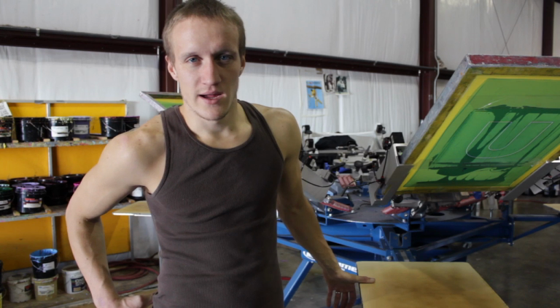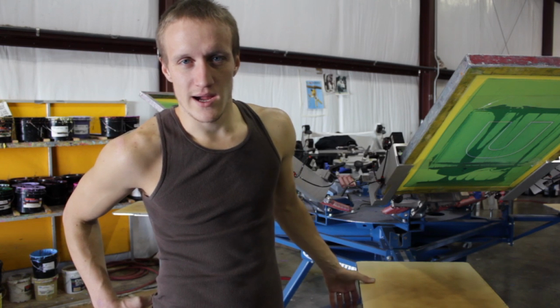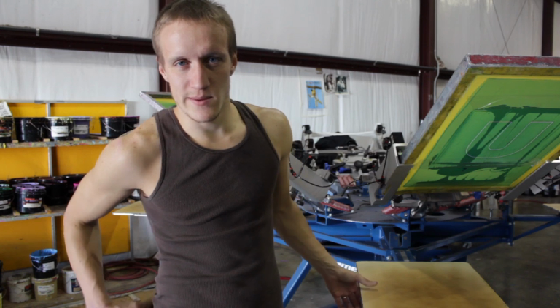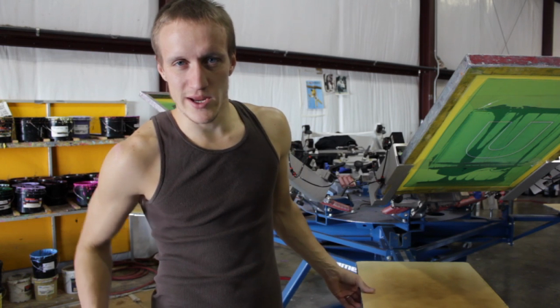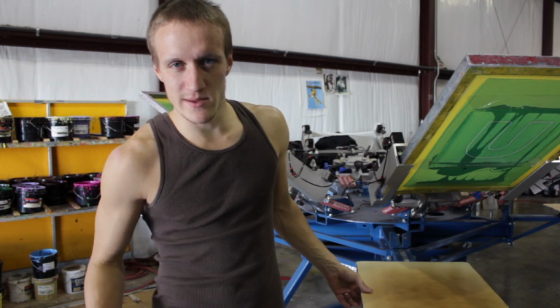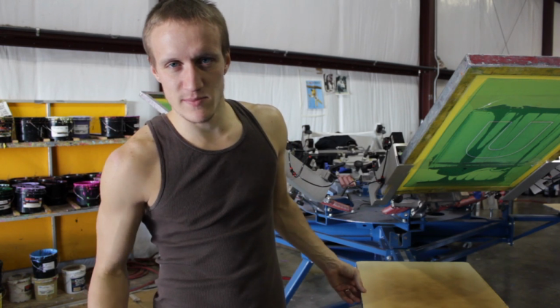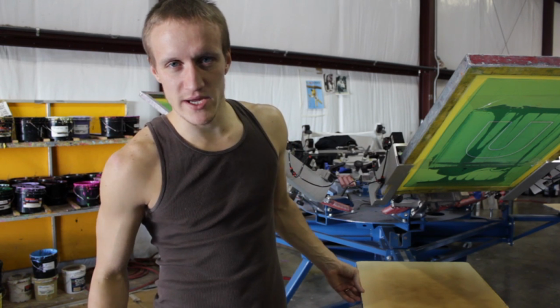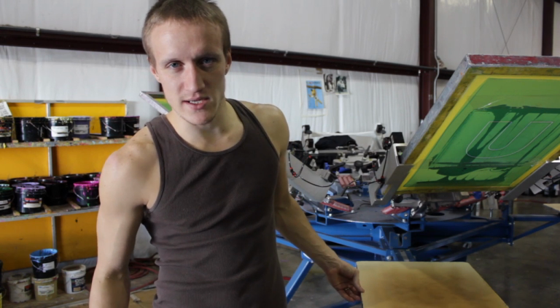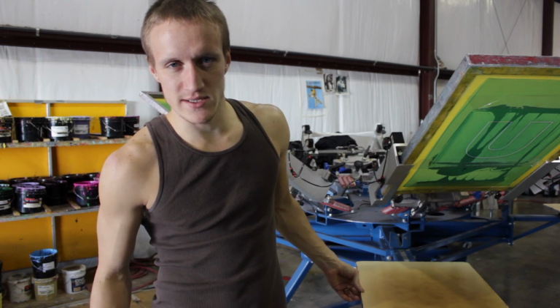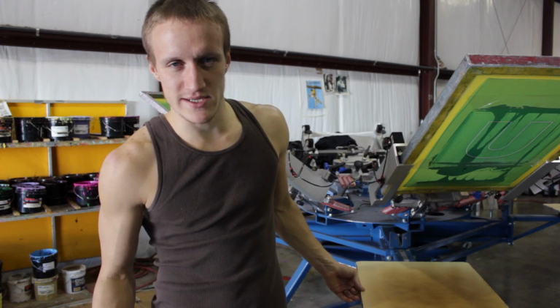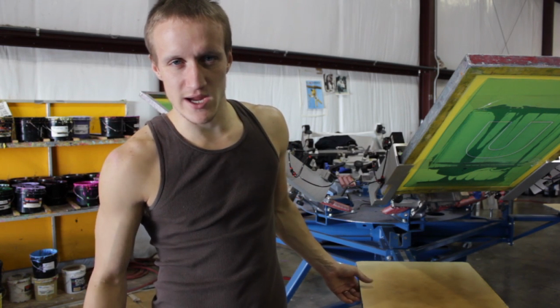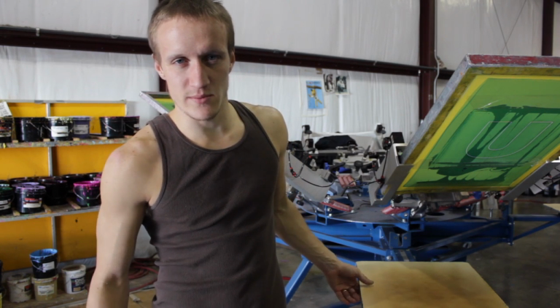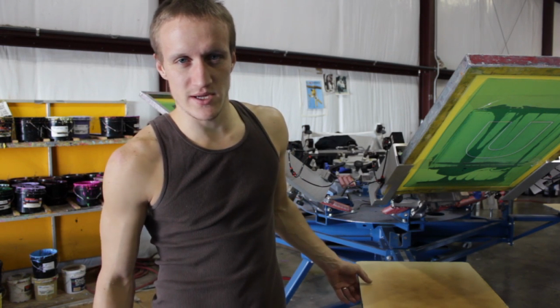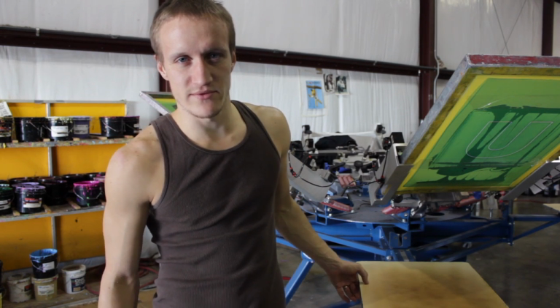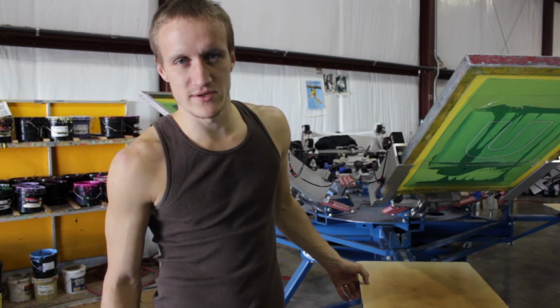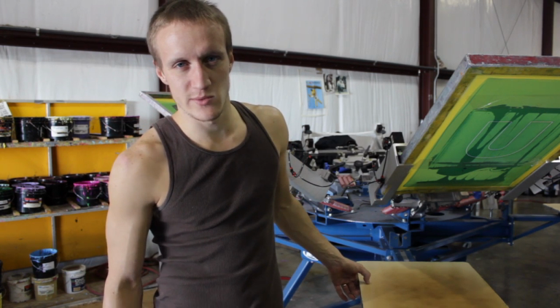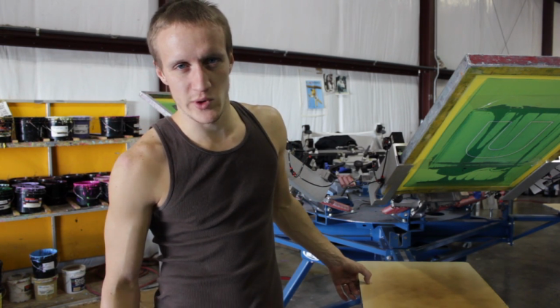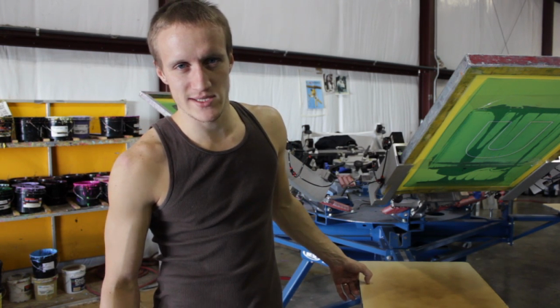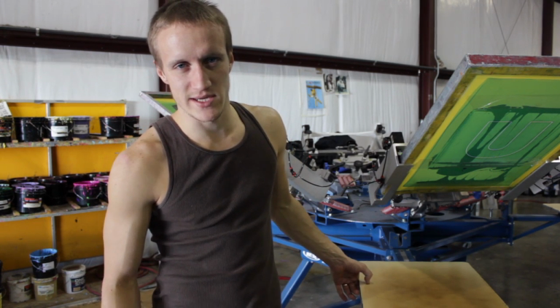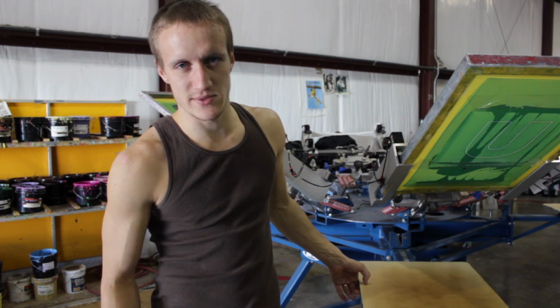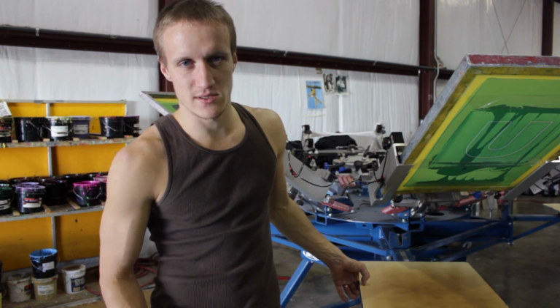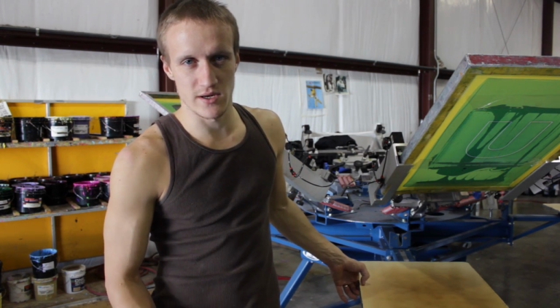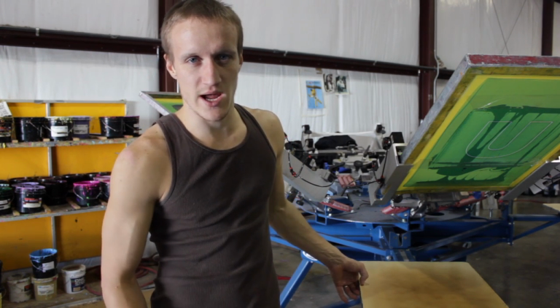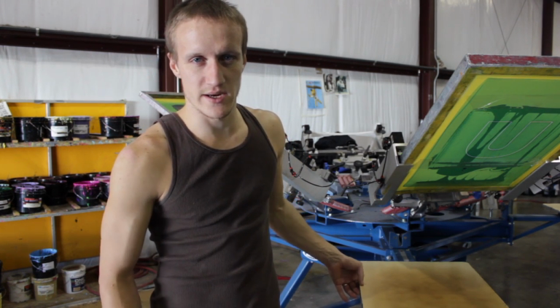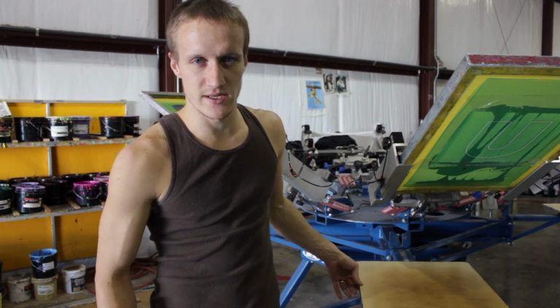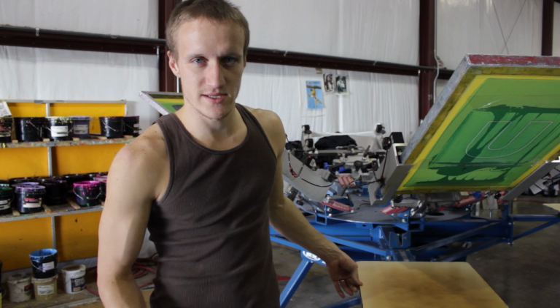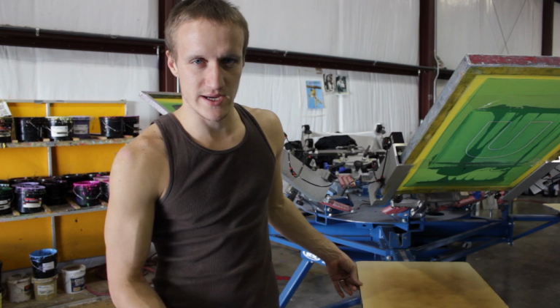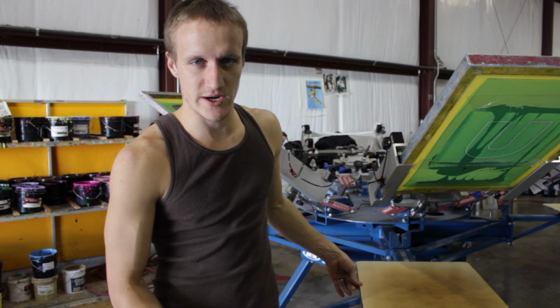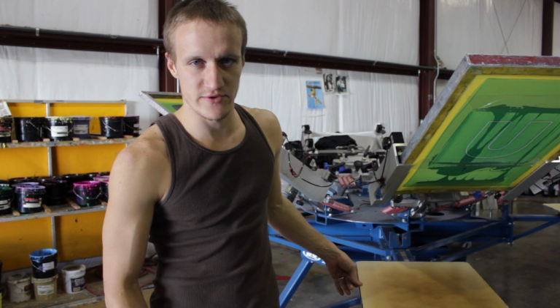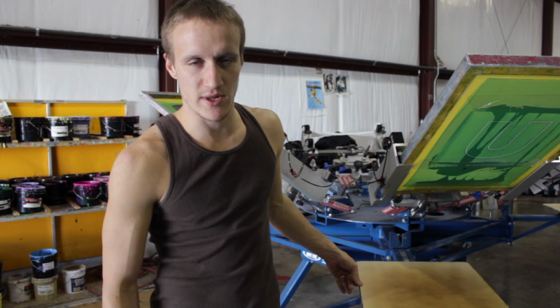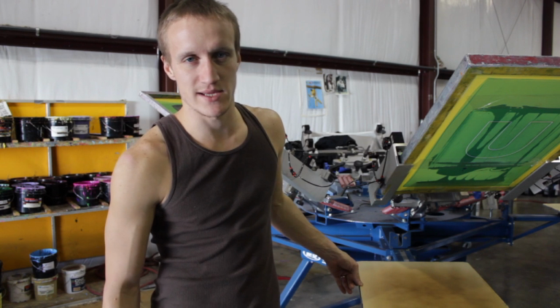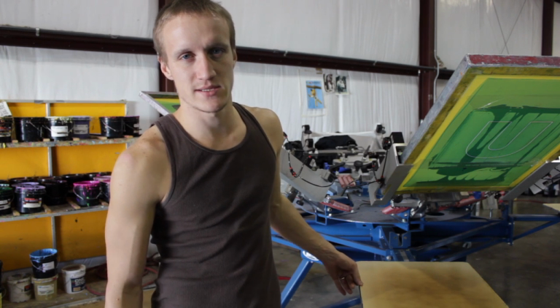Hi, my name is Blake and today I'll be giving you some quick tips on how to take care of your platens.